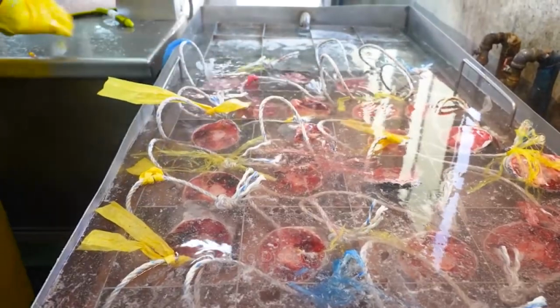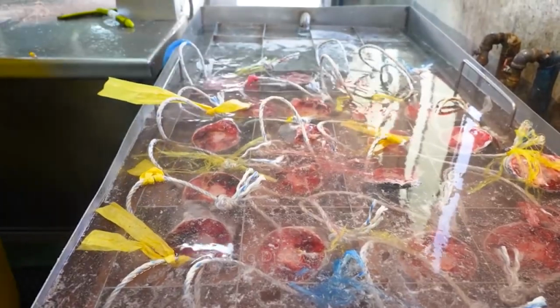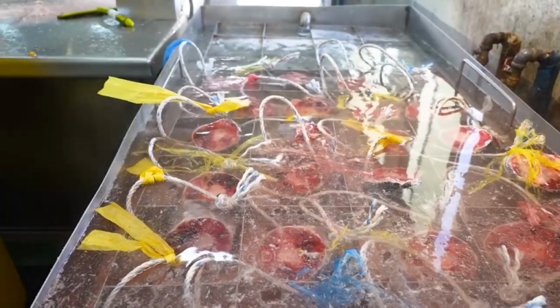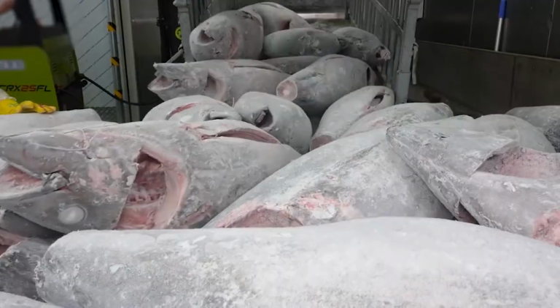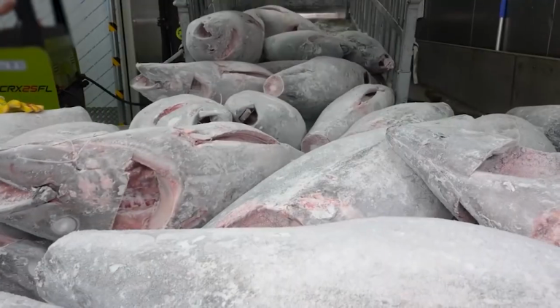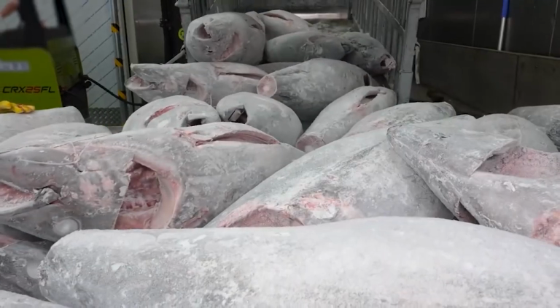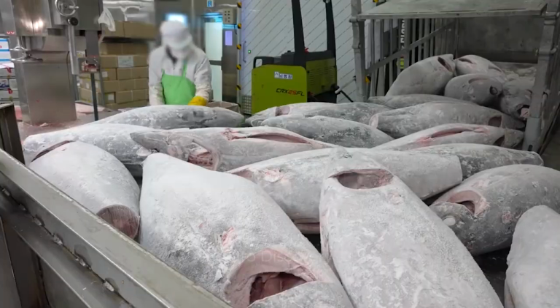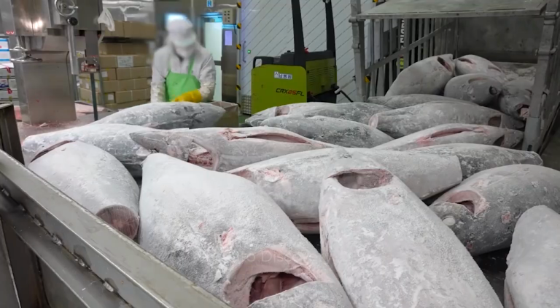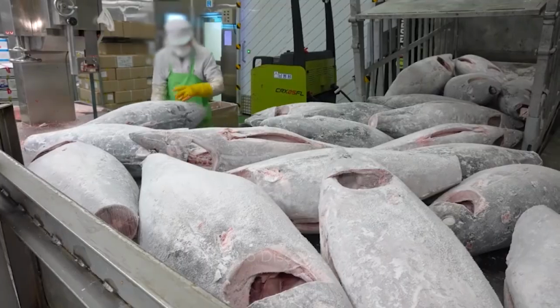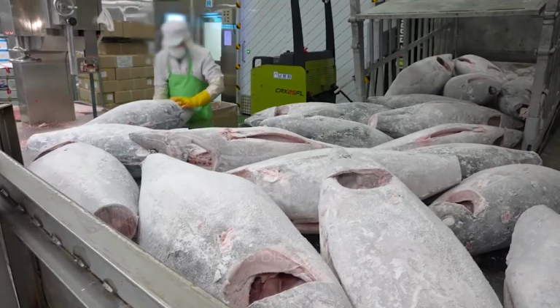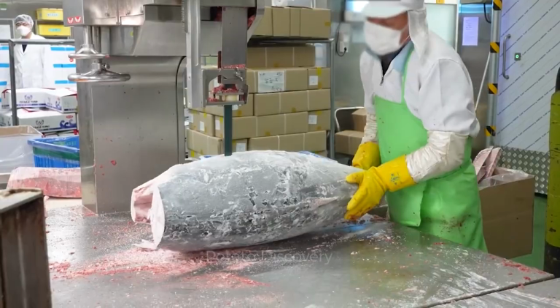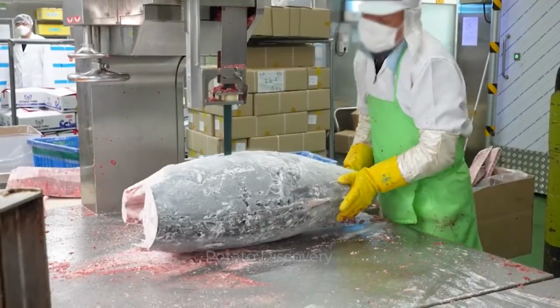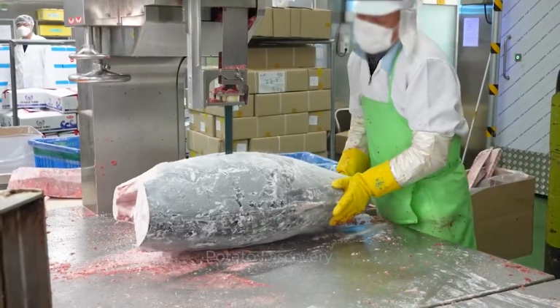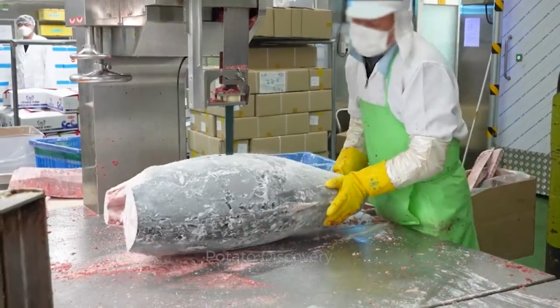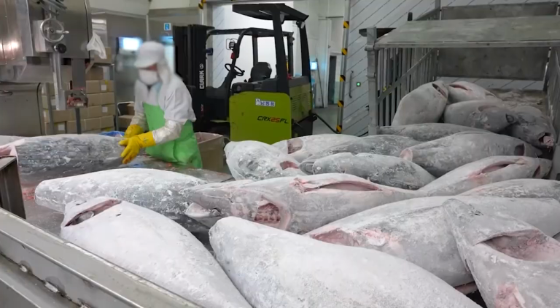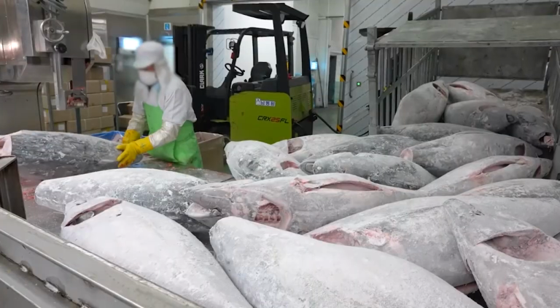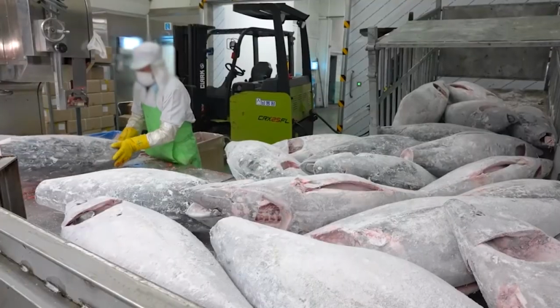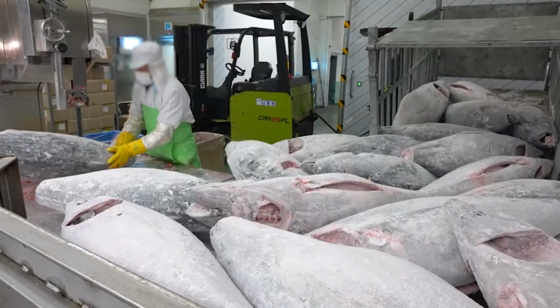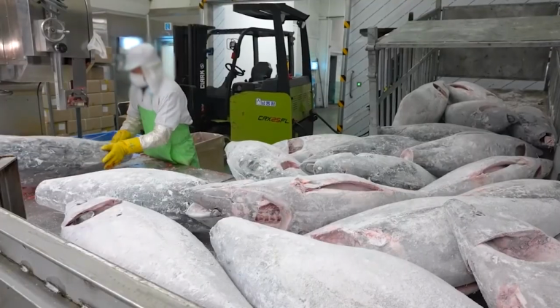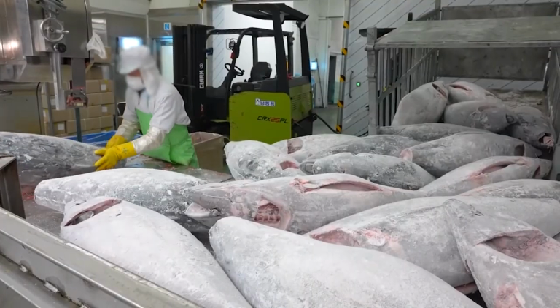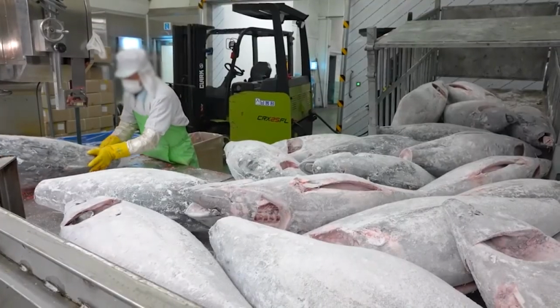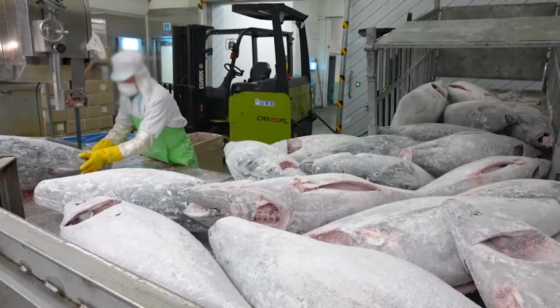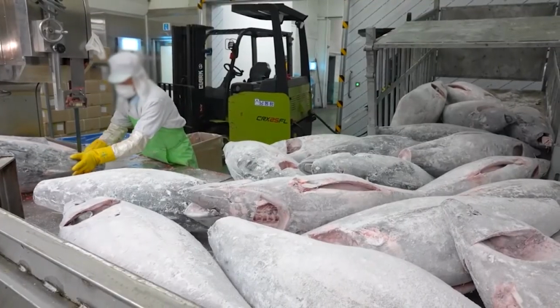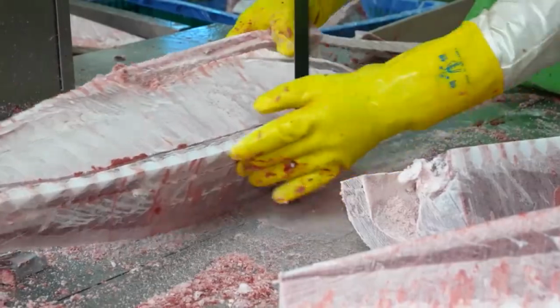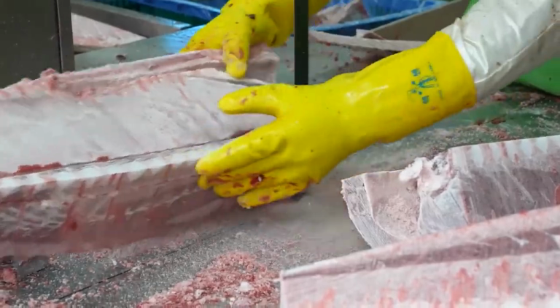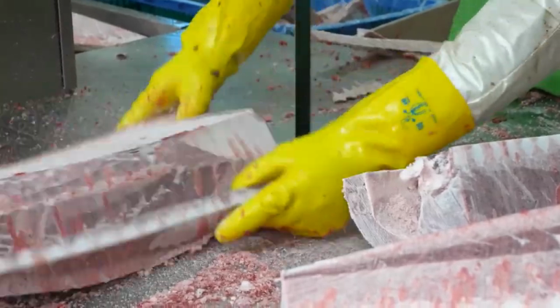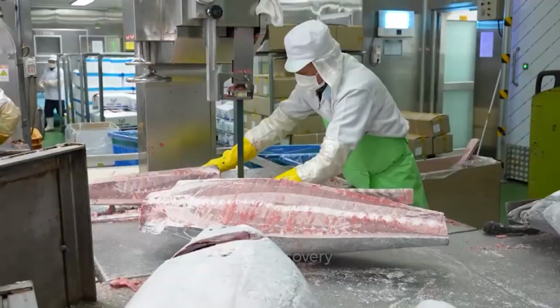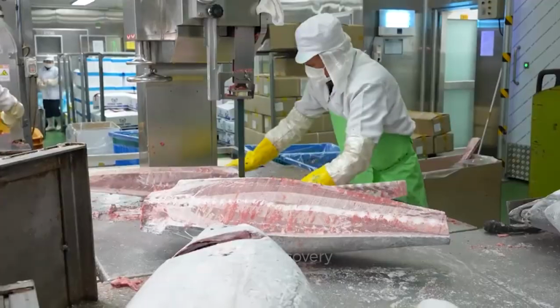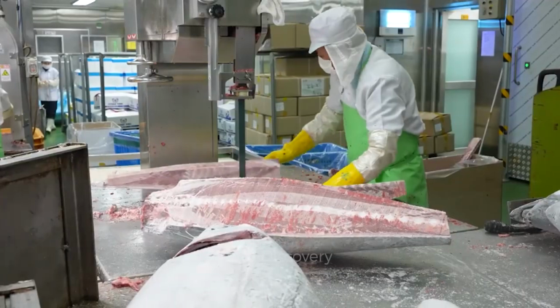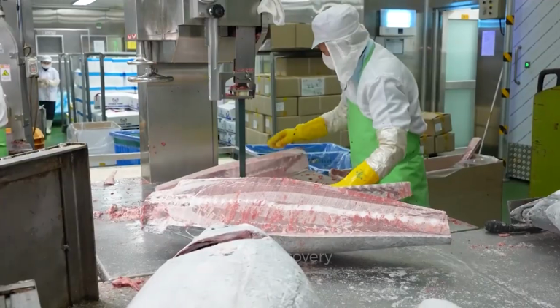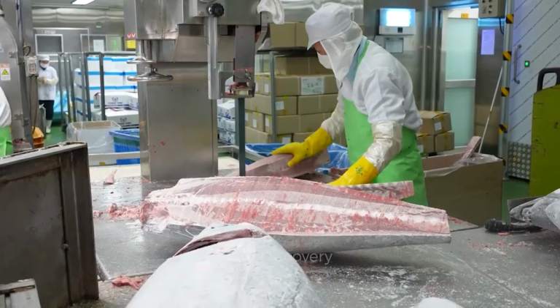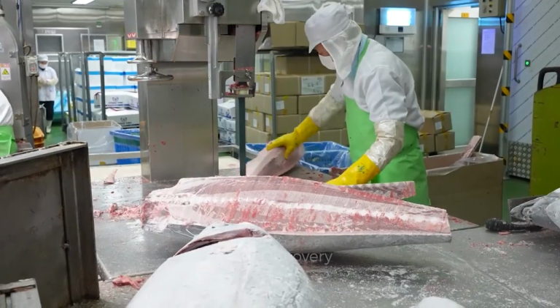Then, using a machine, the tuna is cut along the spine and divided into four parts.